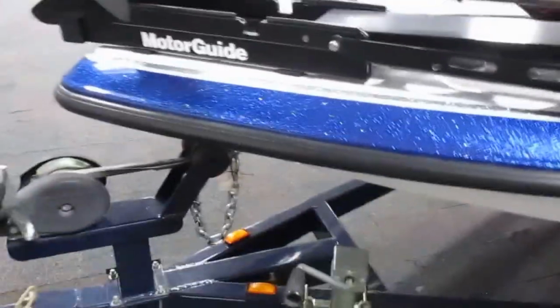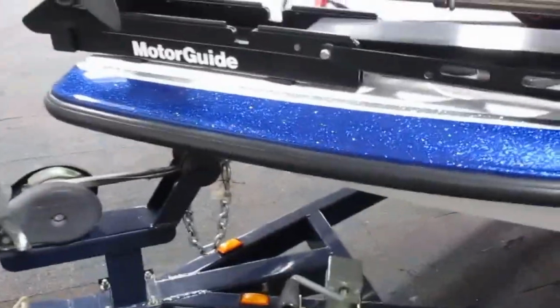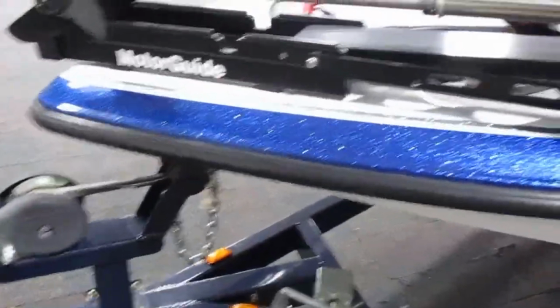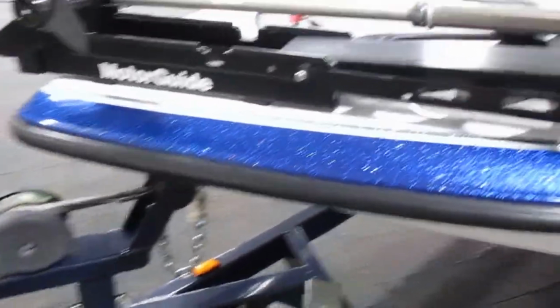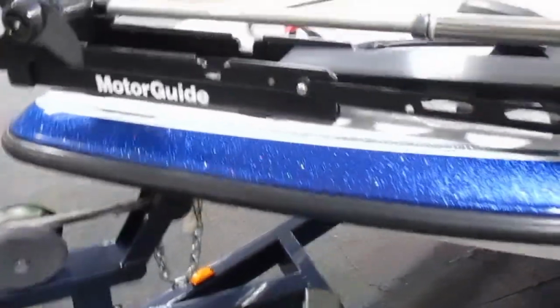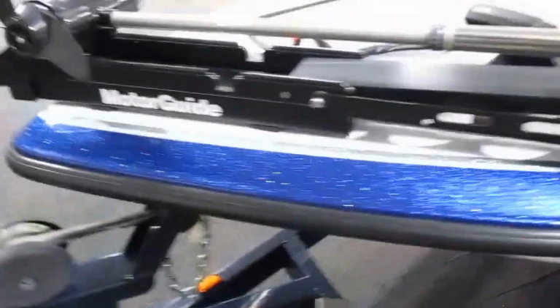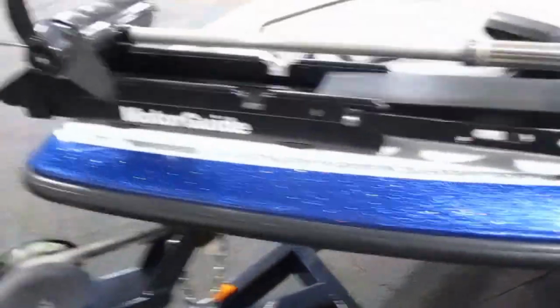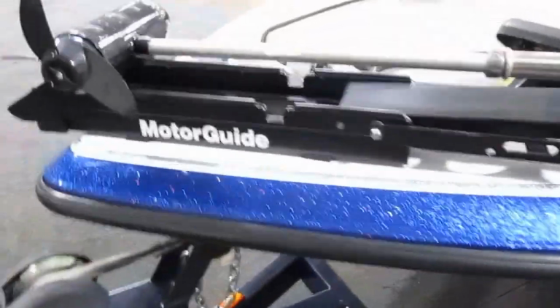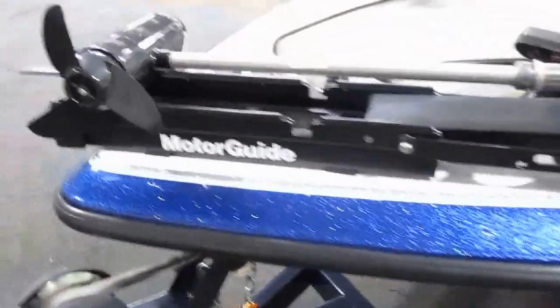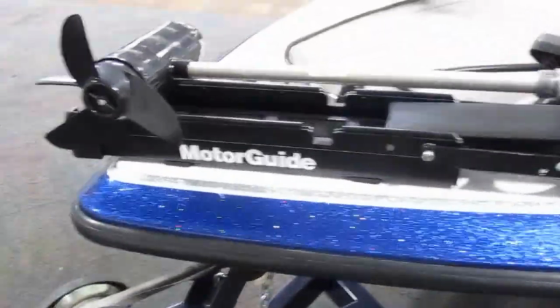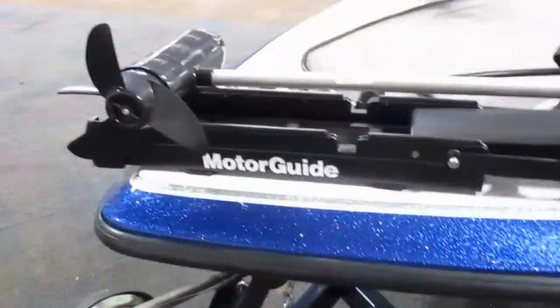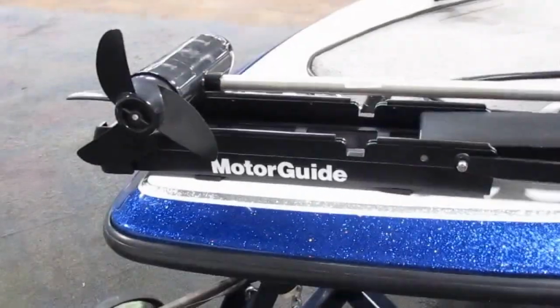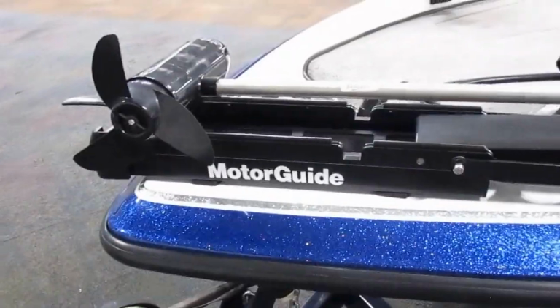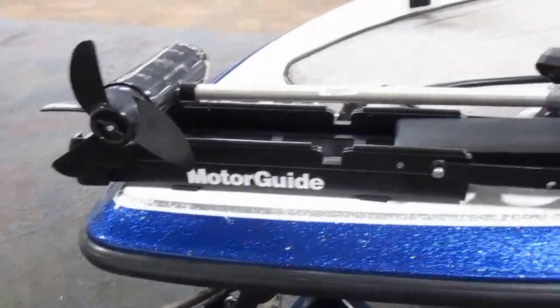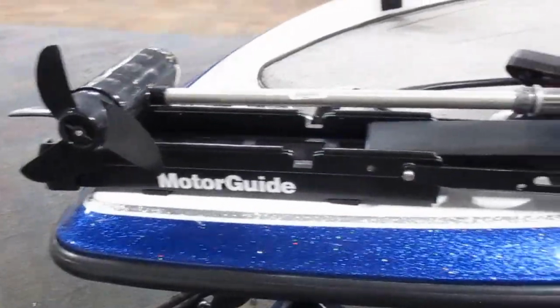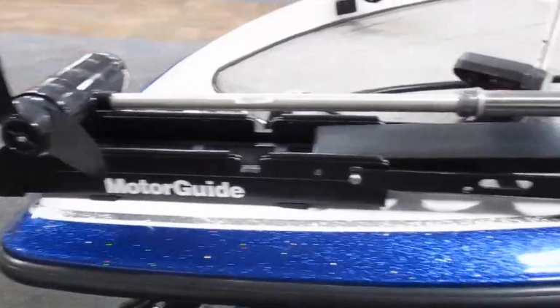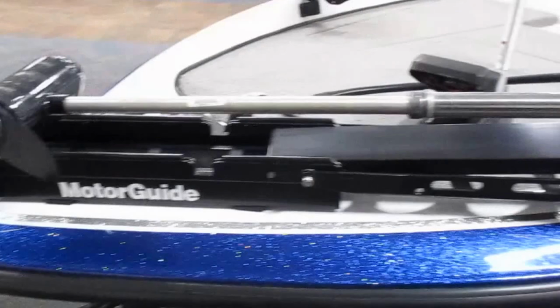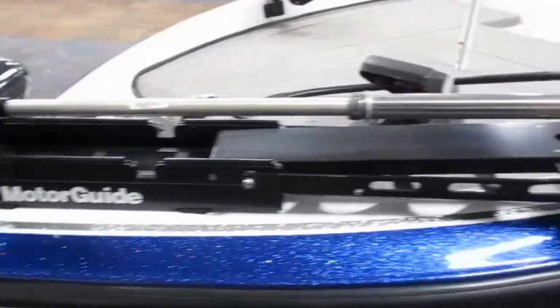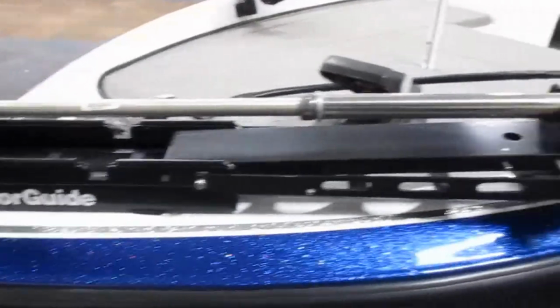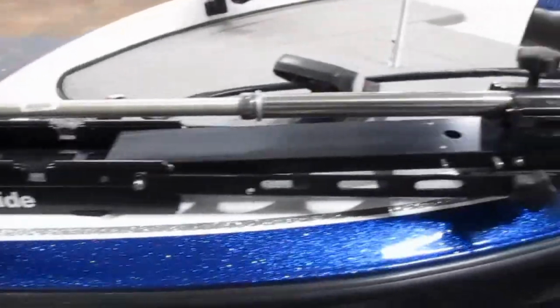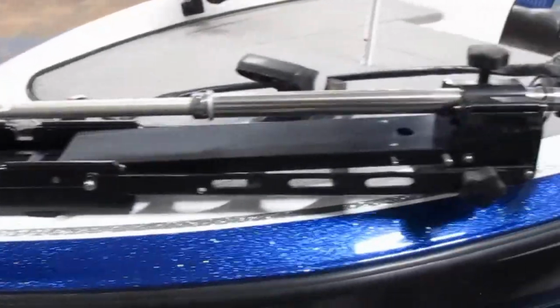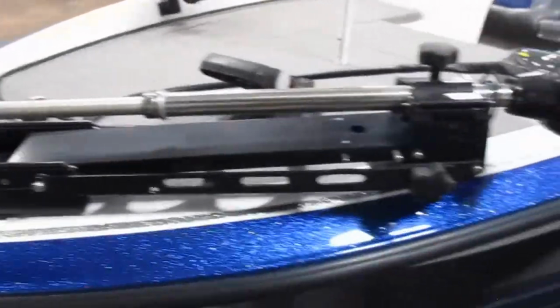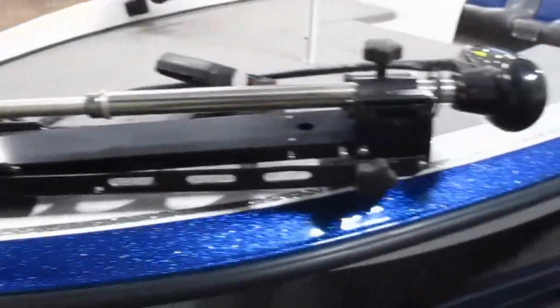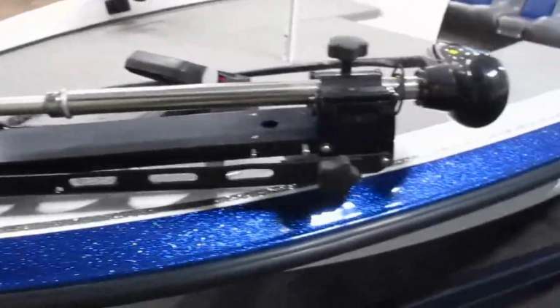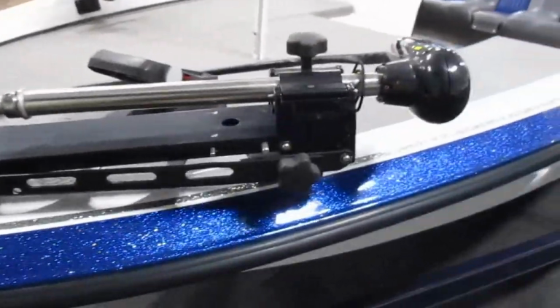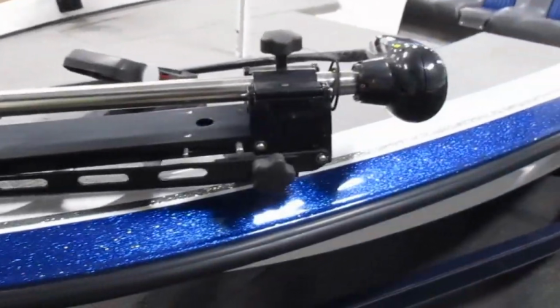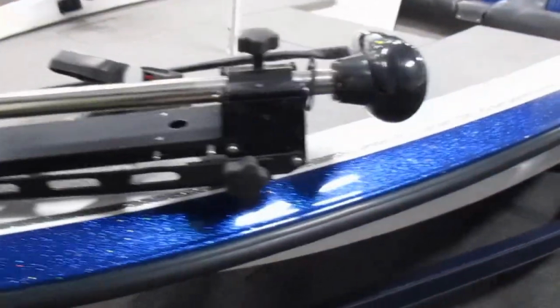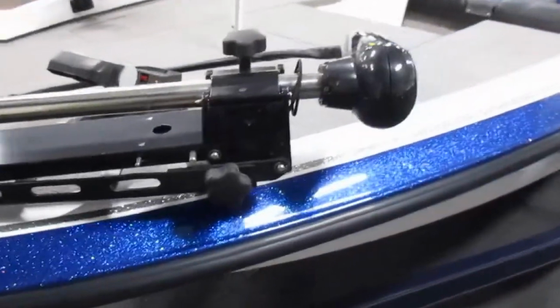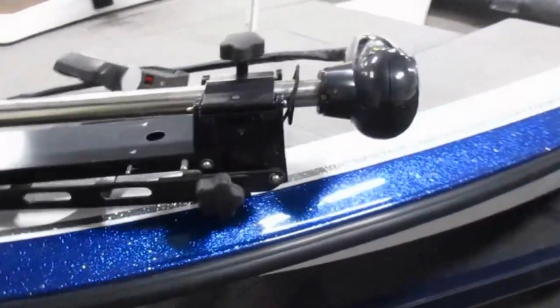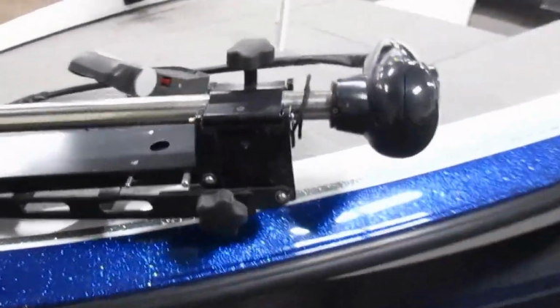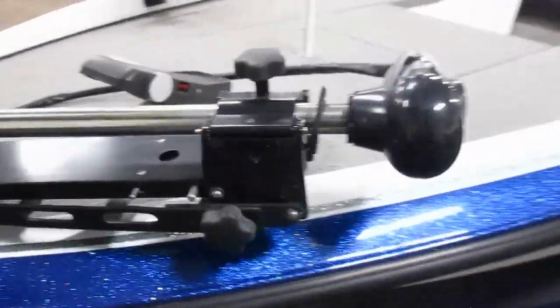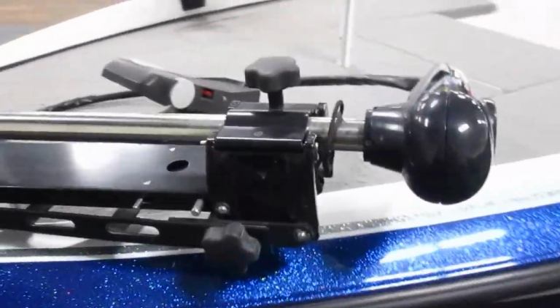It's got a 46 pound thrust 12 volt Motor Guide trolling motor.